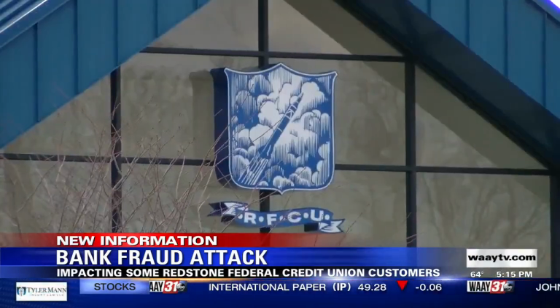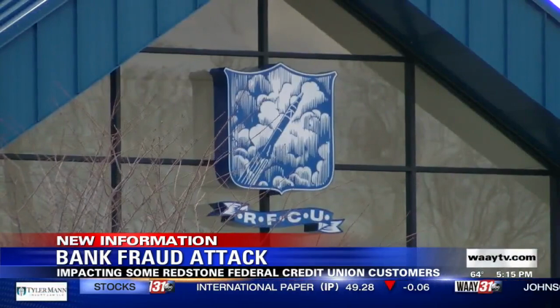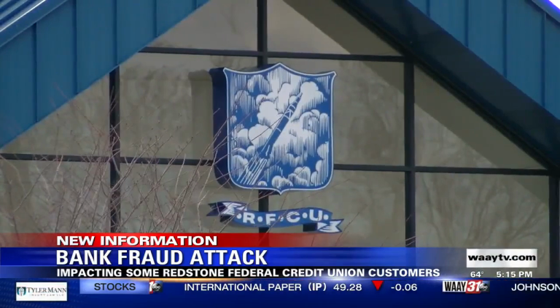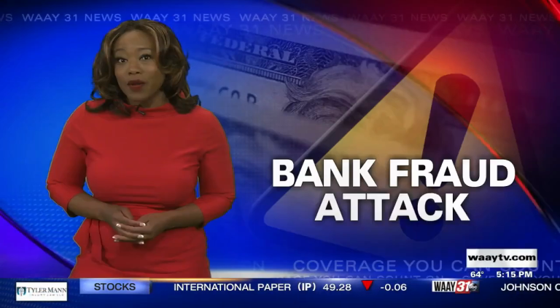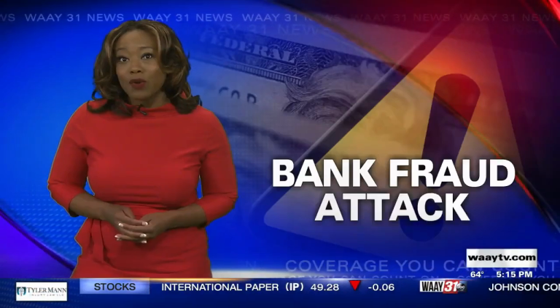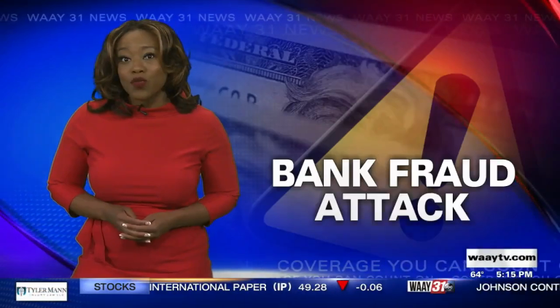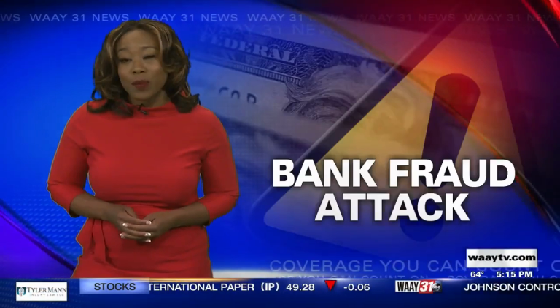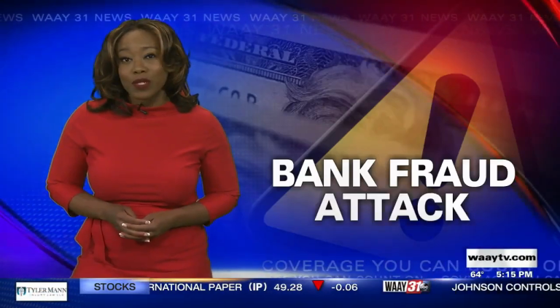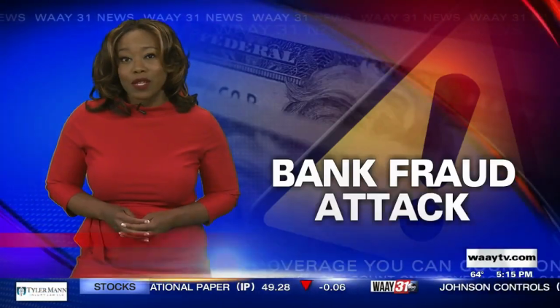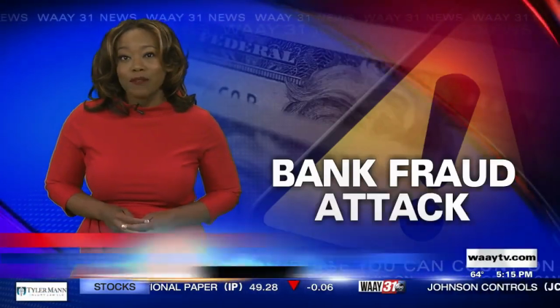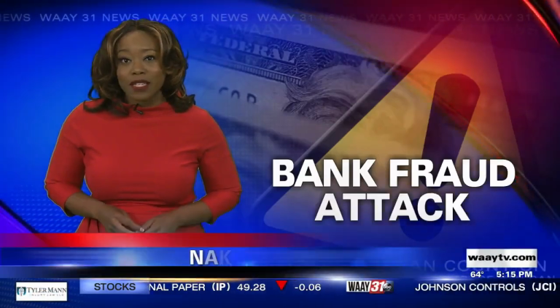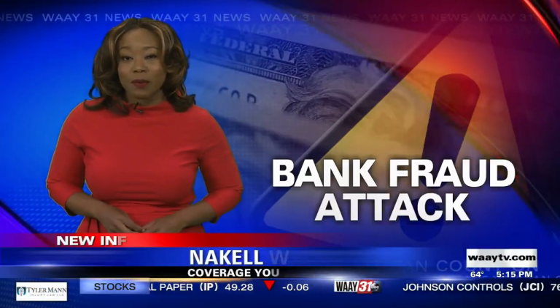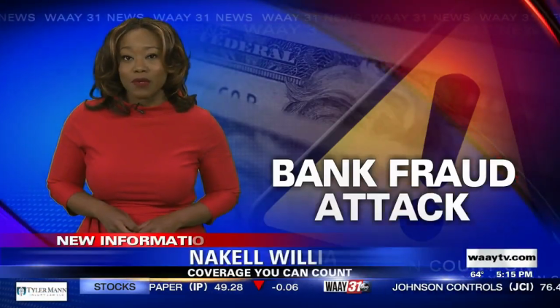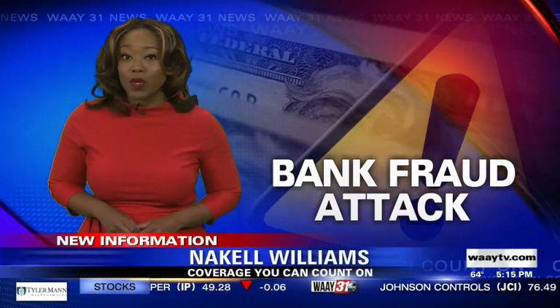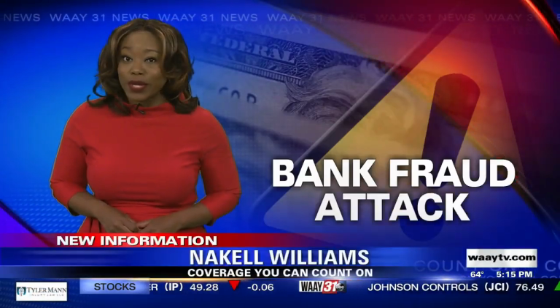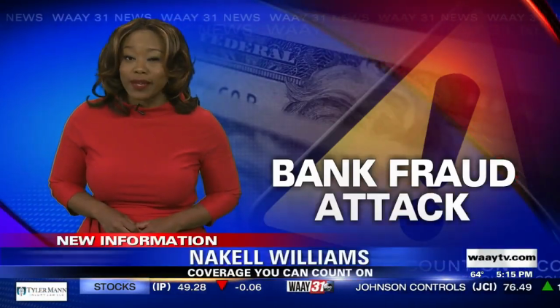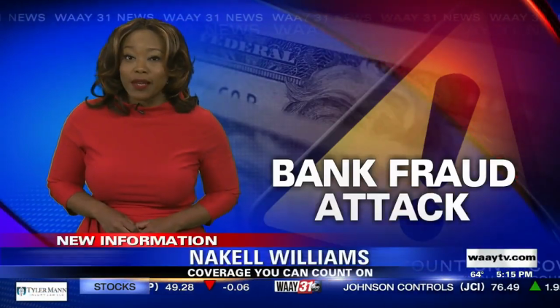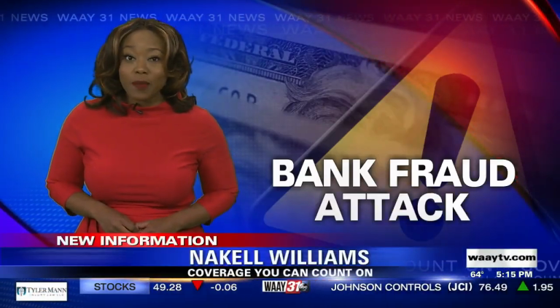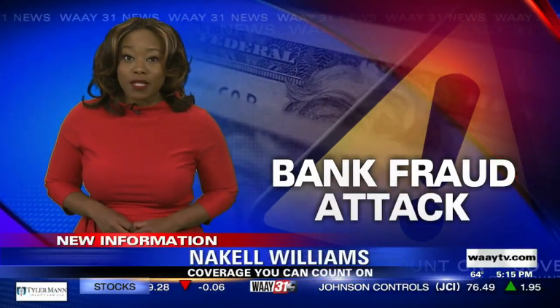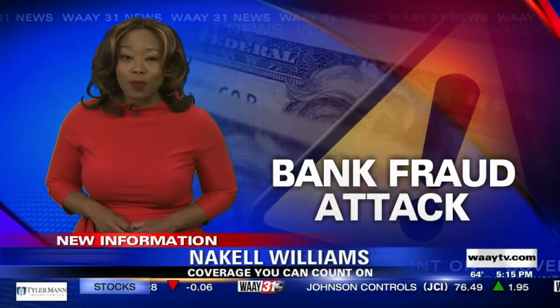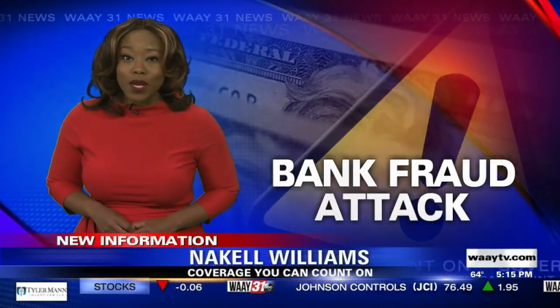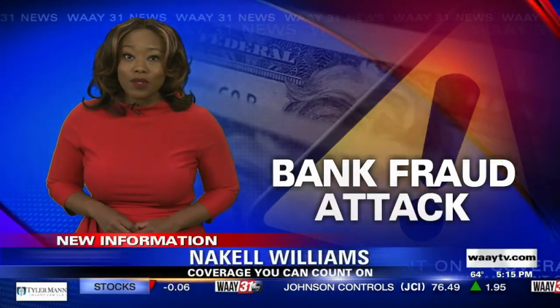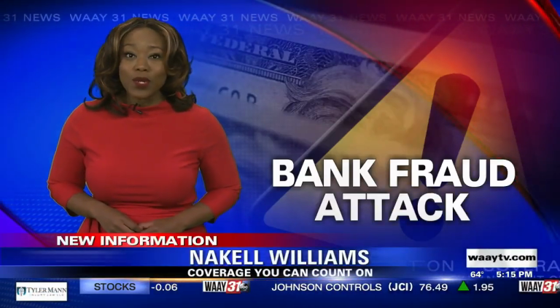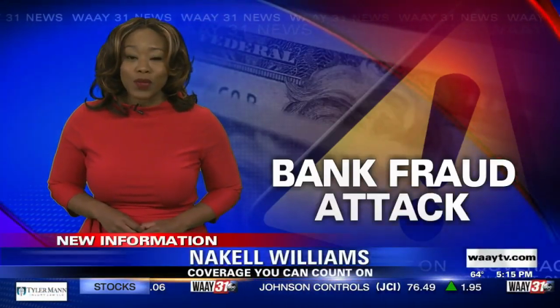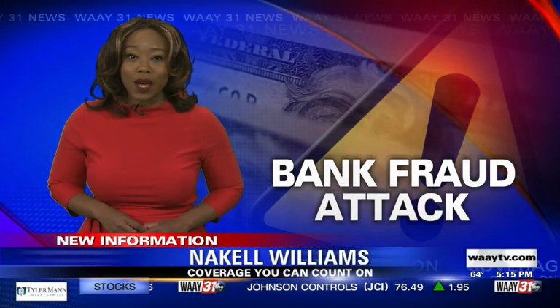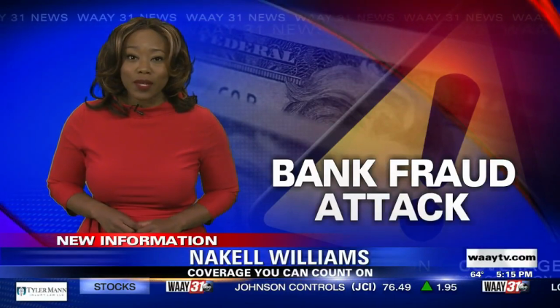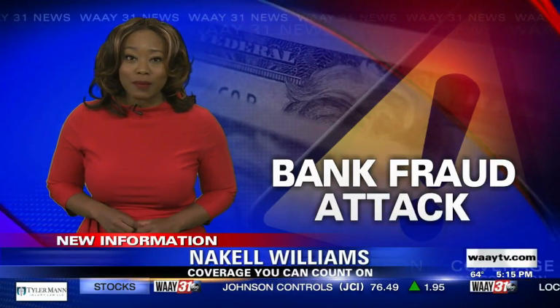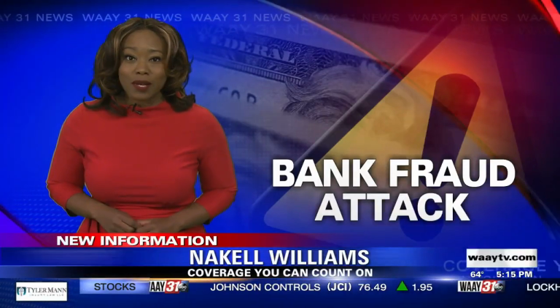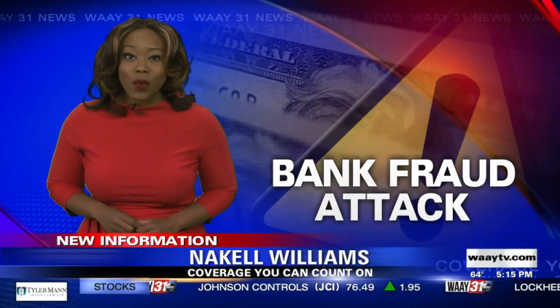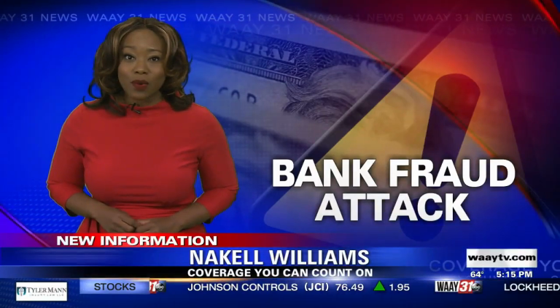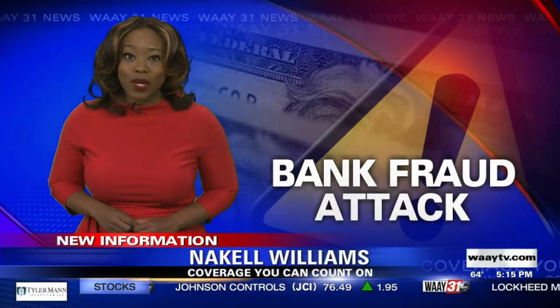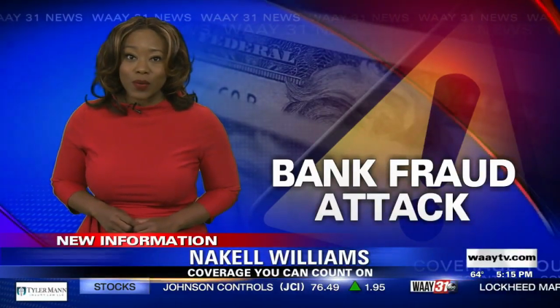Redstone Federal is adjusting its fraud detection tactics to try to prevent this from happening. Officials say they're also reimbursing affected members as quickly as possible. In studio, Nicole Williams, Way 31 News.